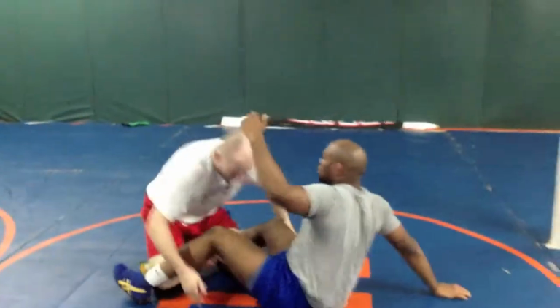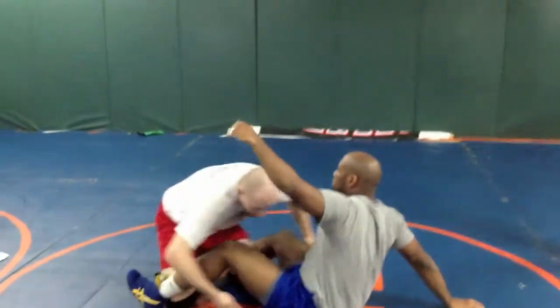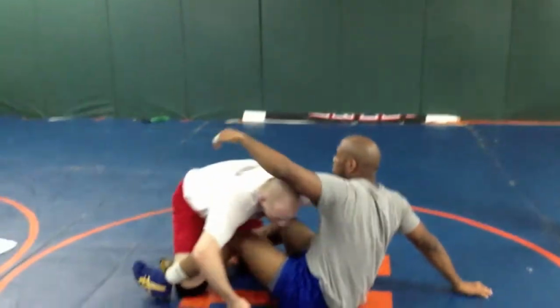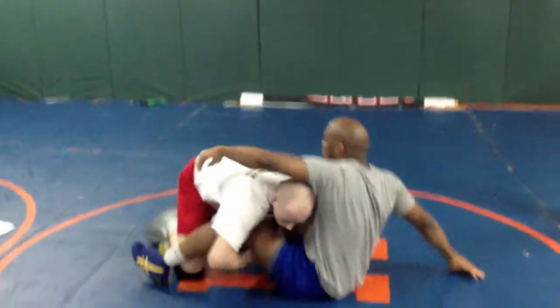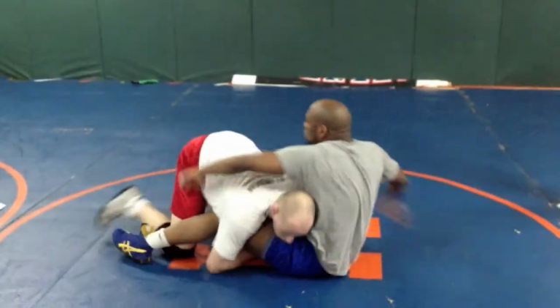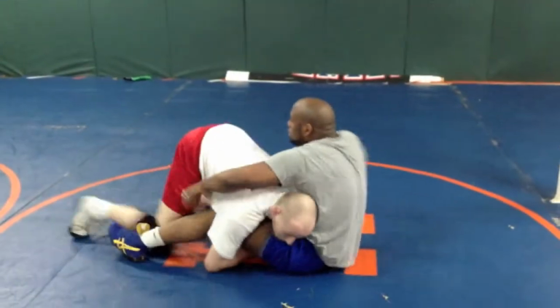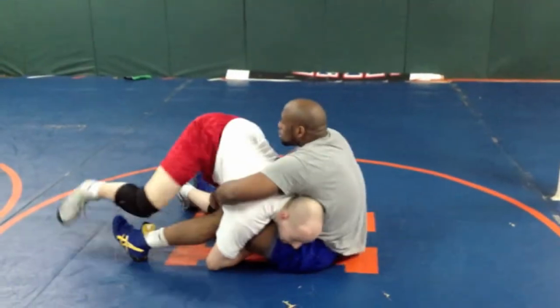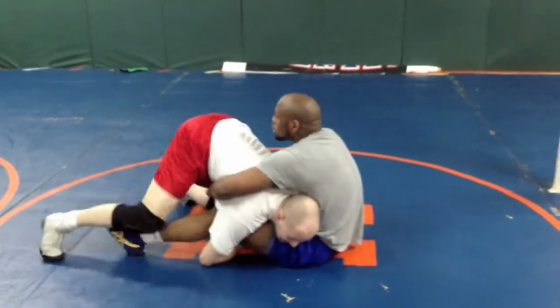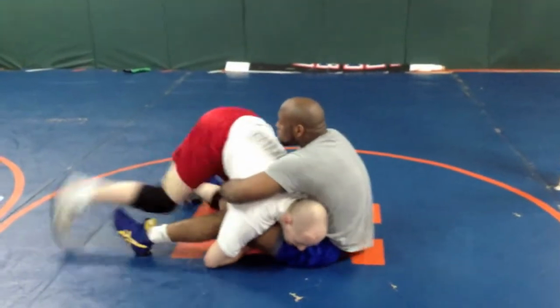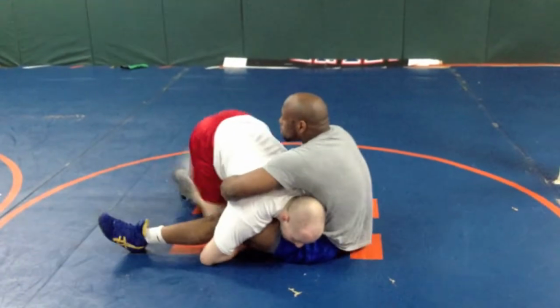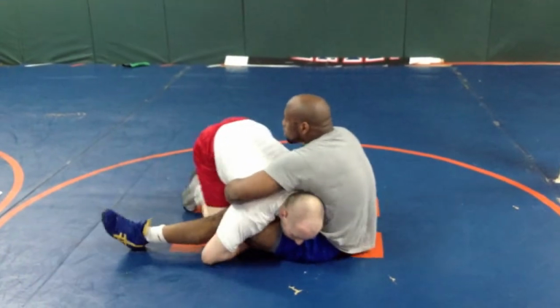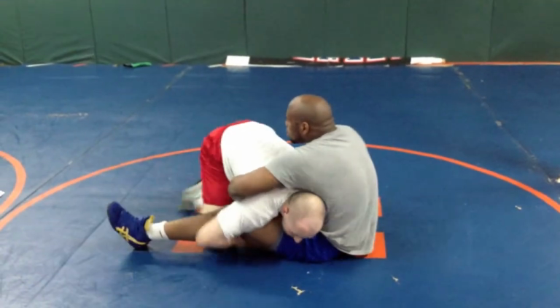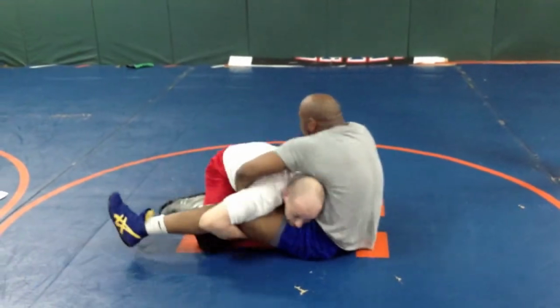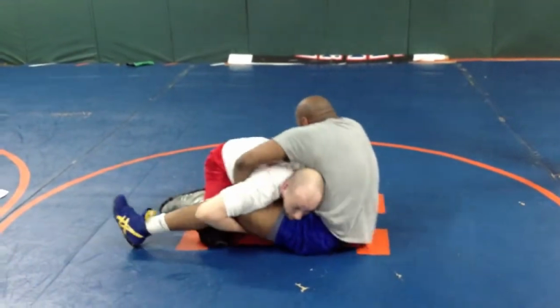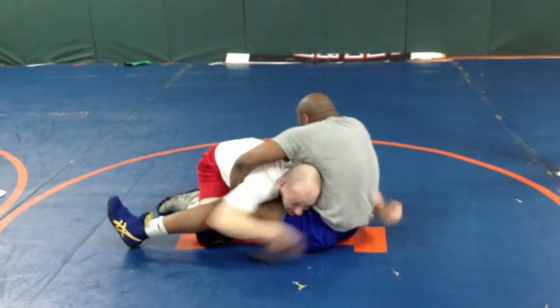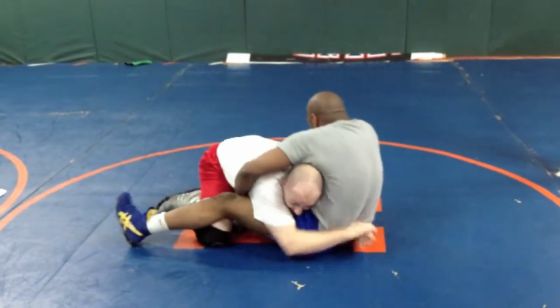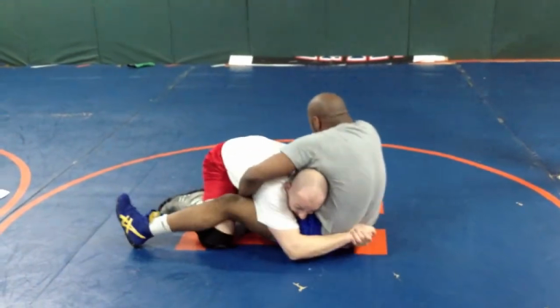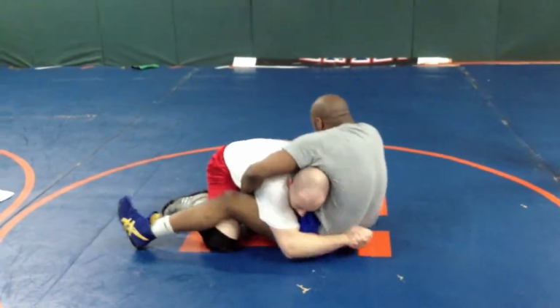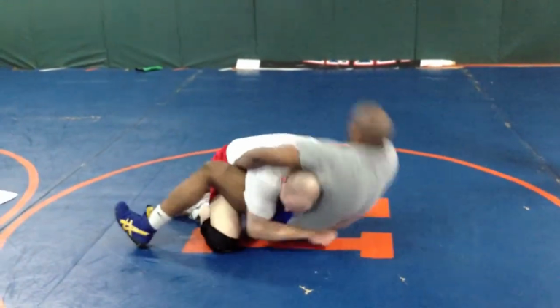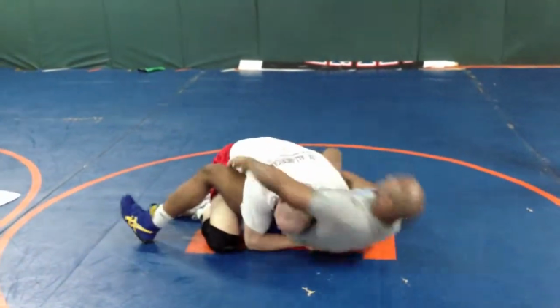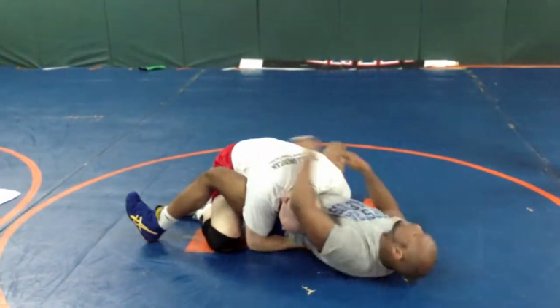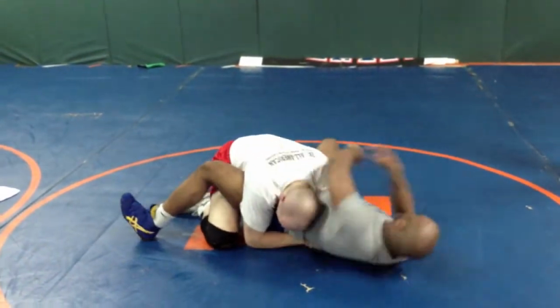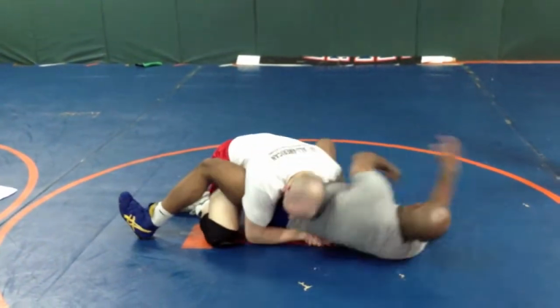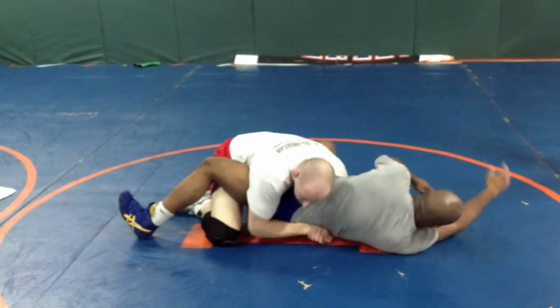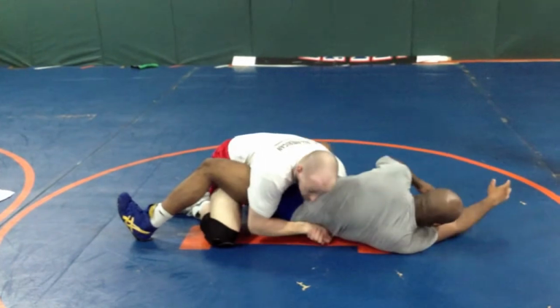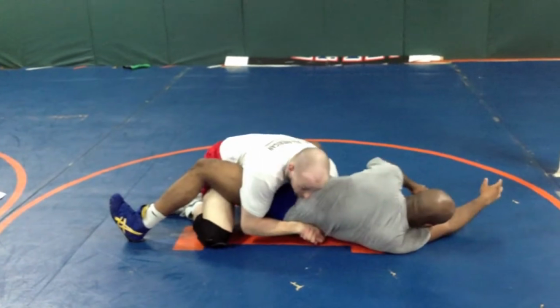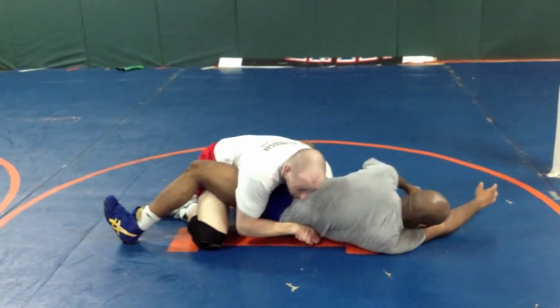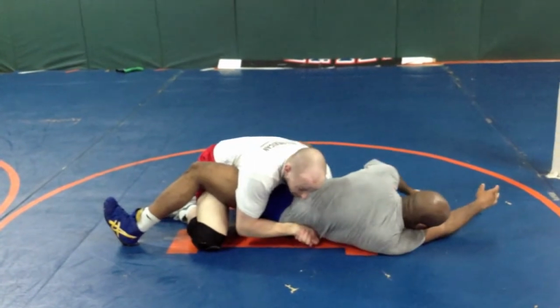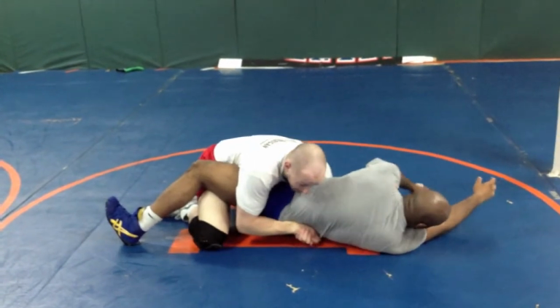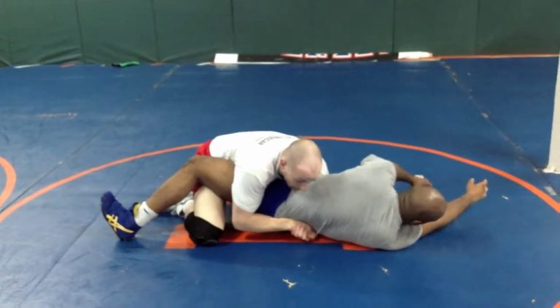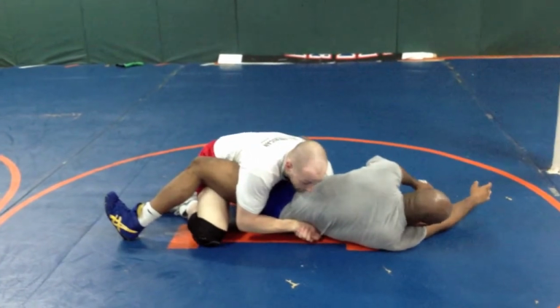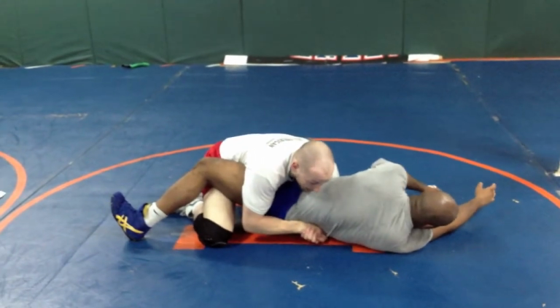I'm in — boom. Separate, spread, lock, pull him in. Now he's stuck in my pocket. Now I've got him.